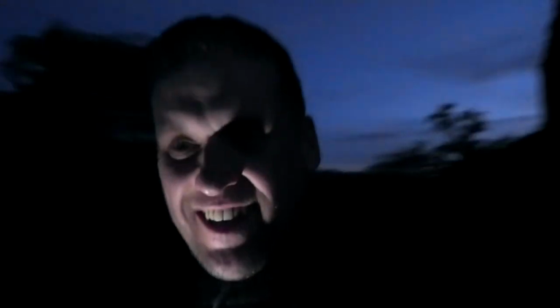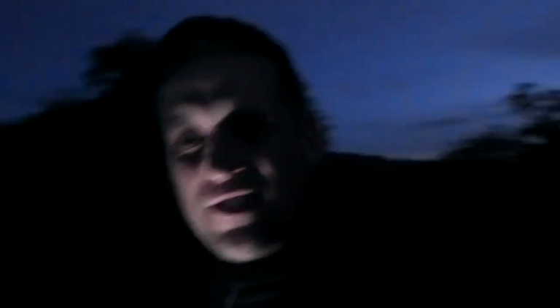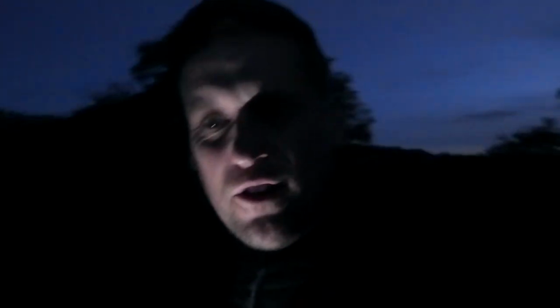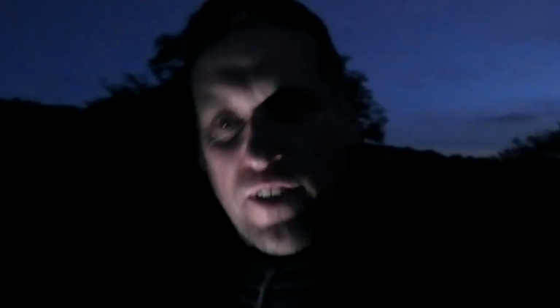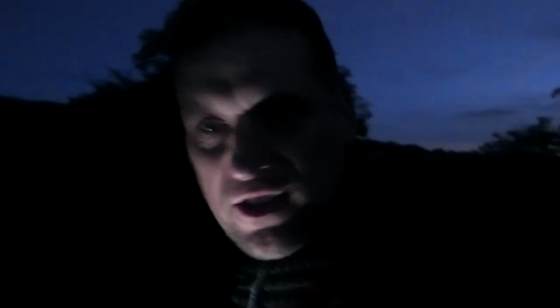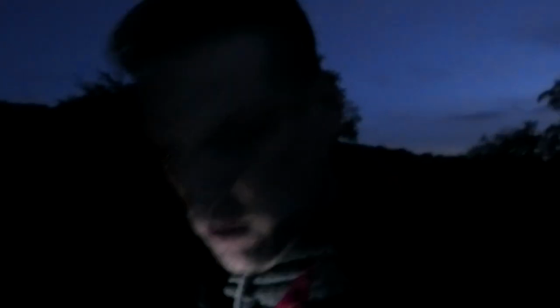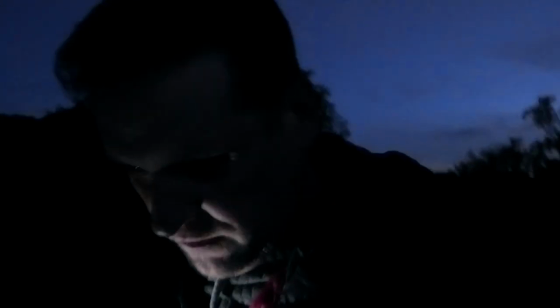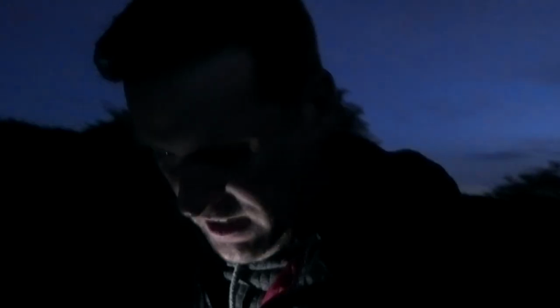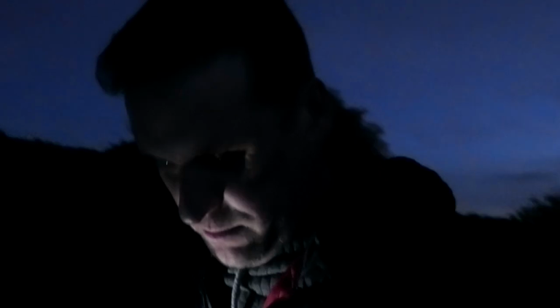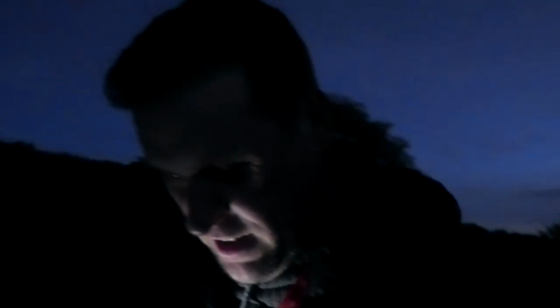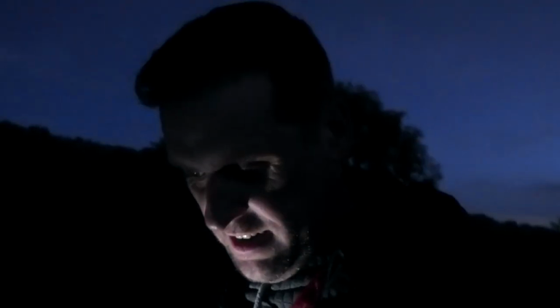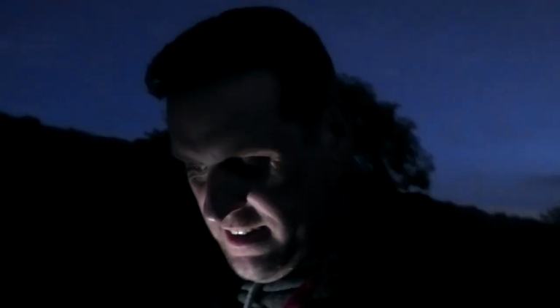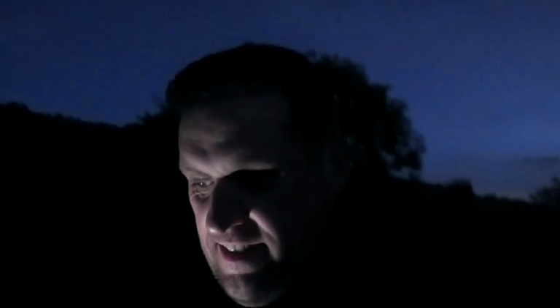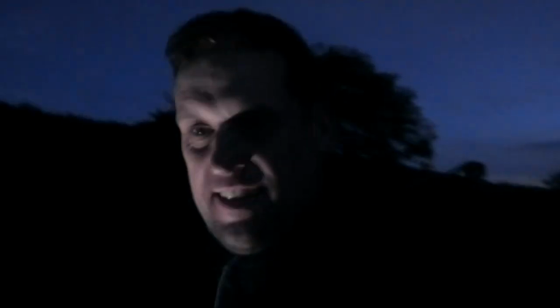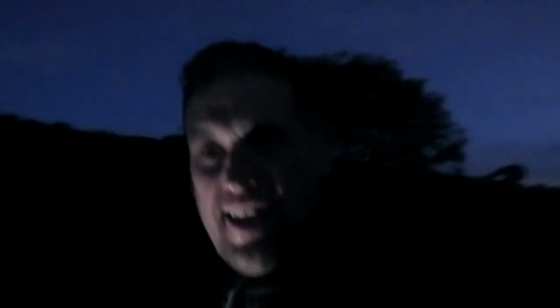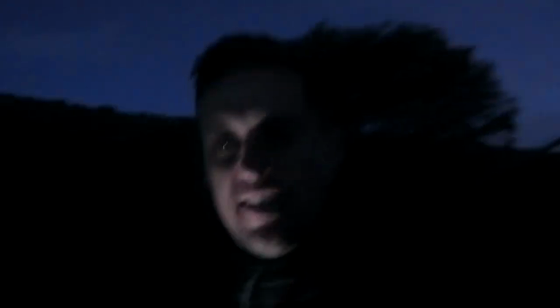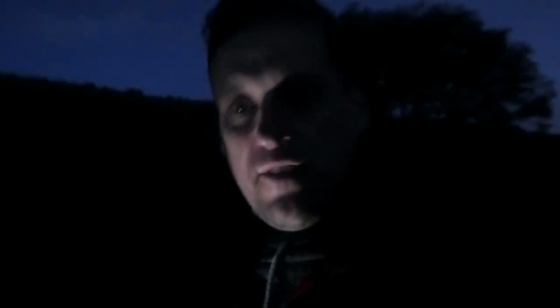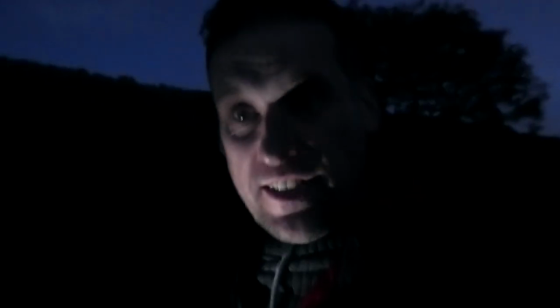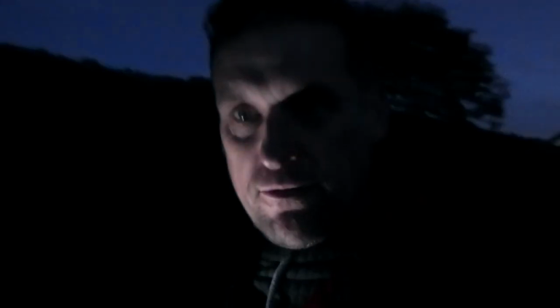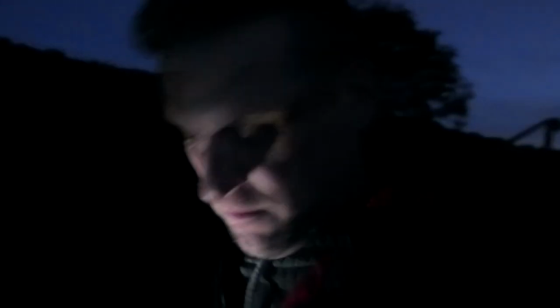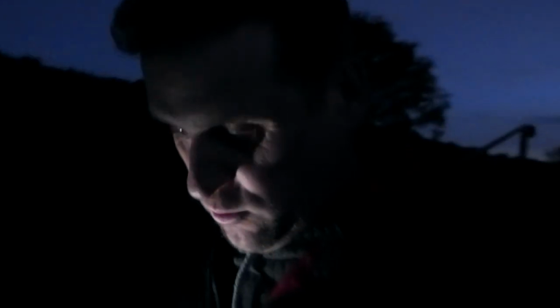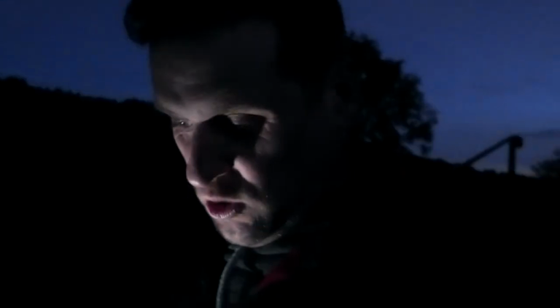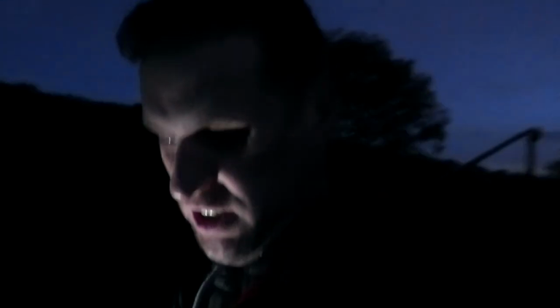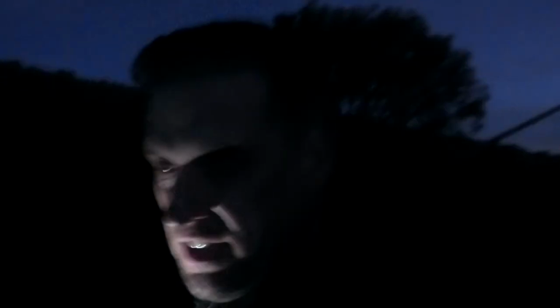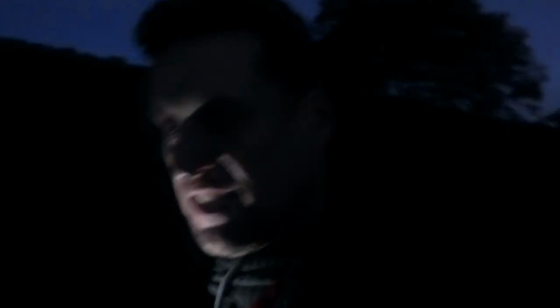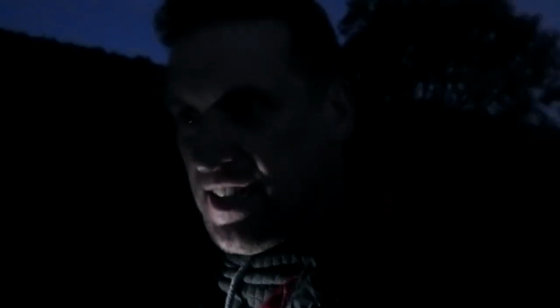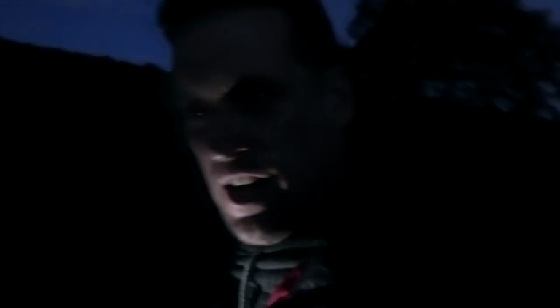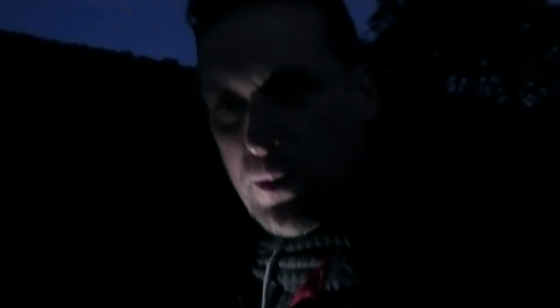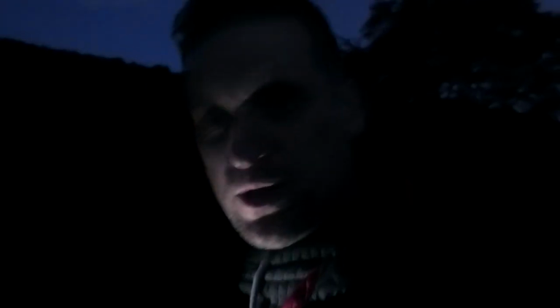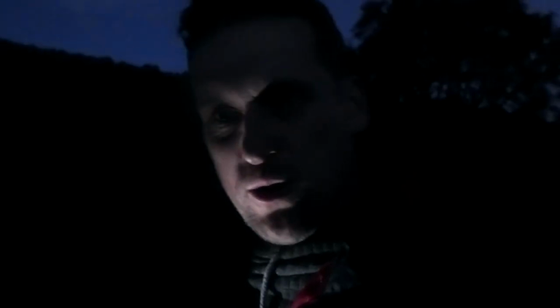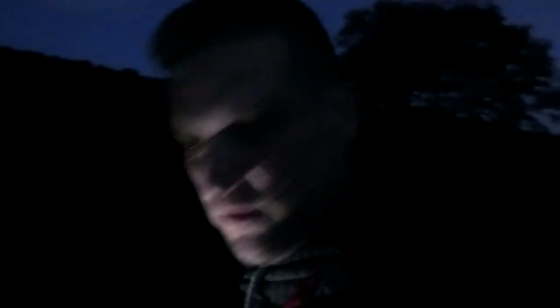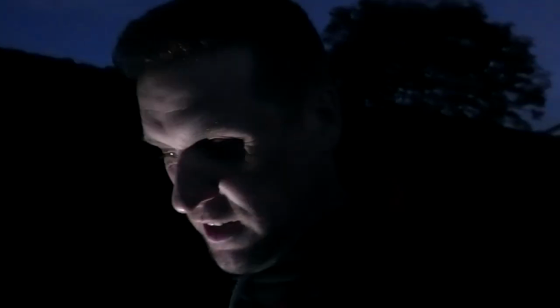Thanks to Olight for sending me that, and thanks everyone for watching. Hope you enjoyed the video.